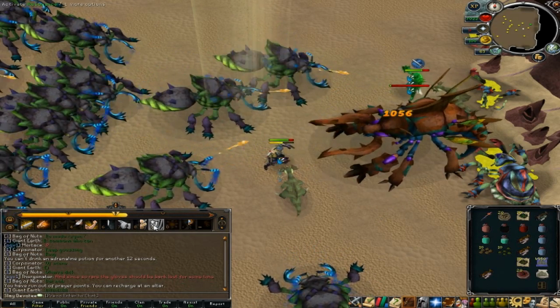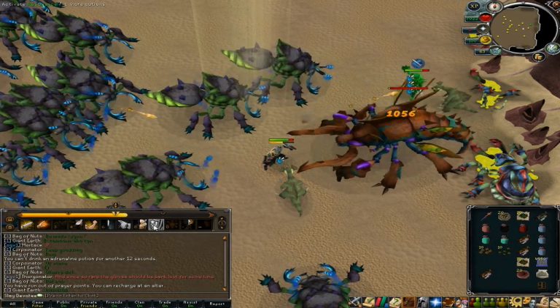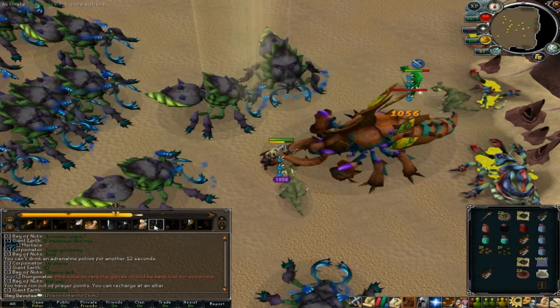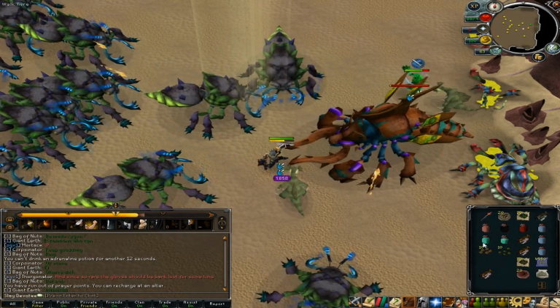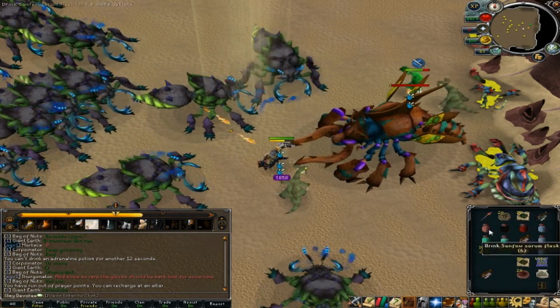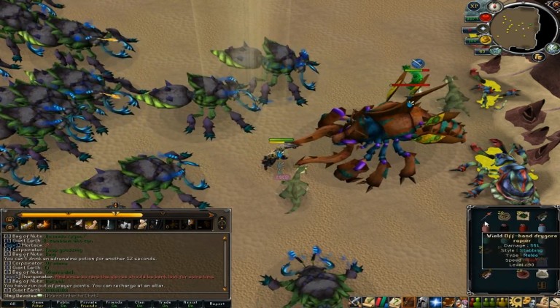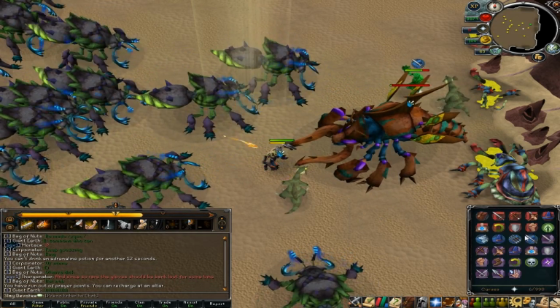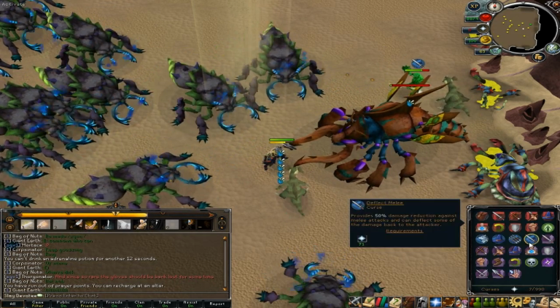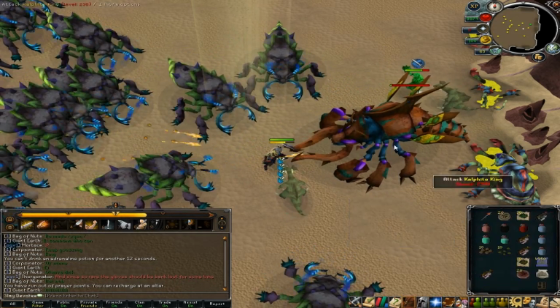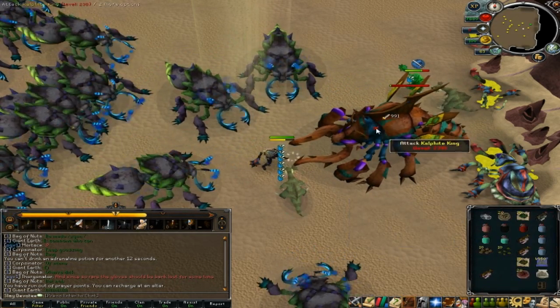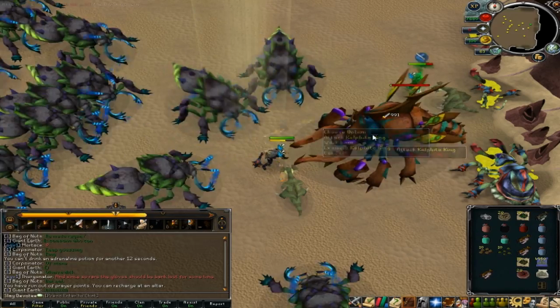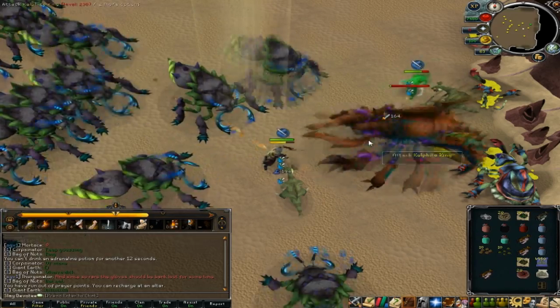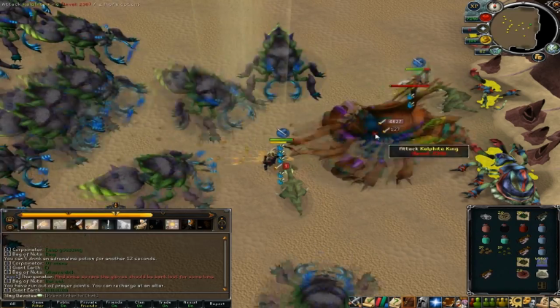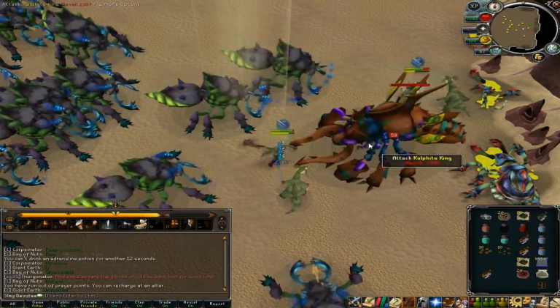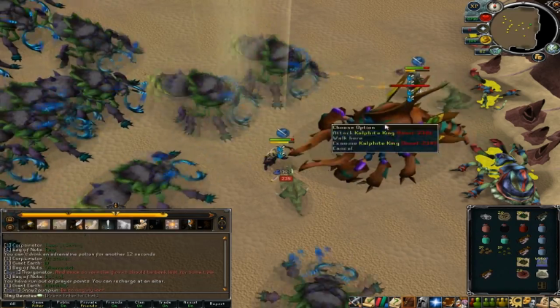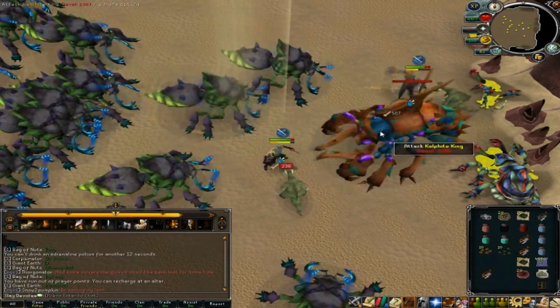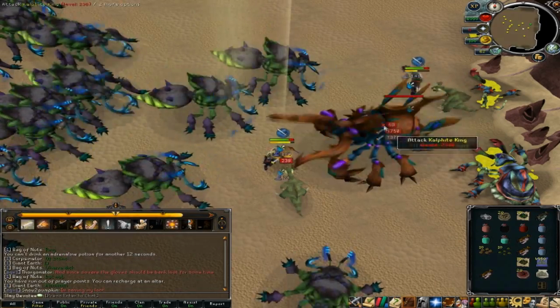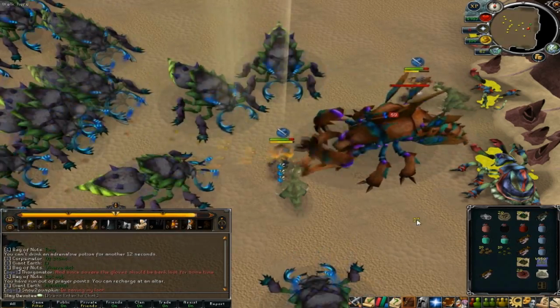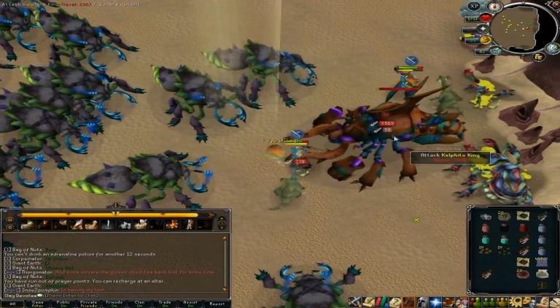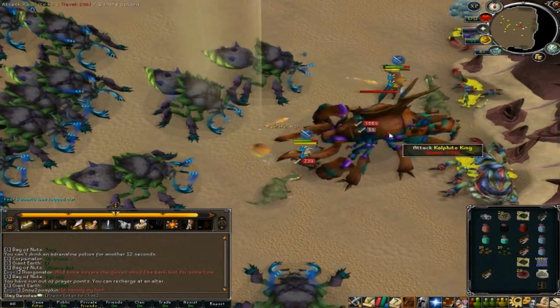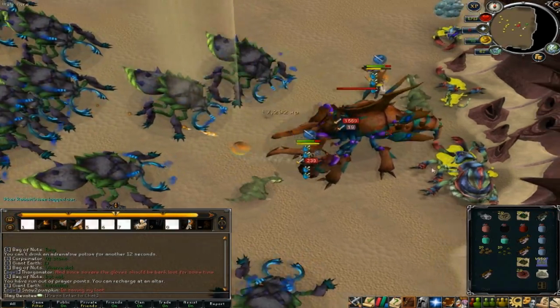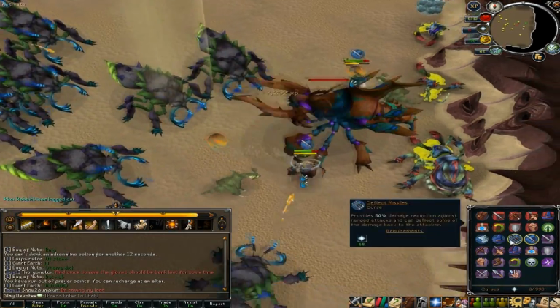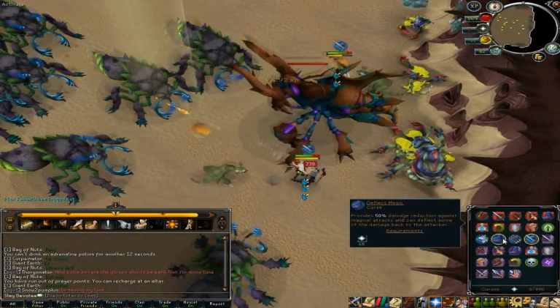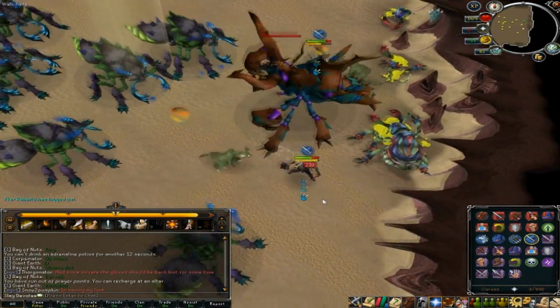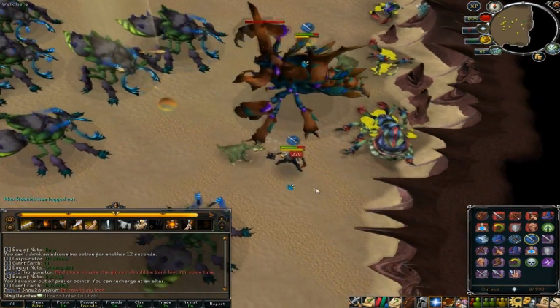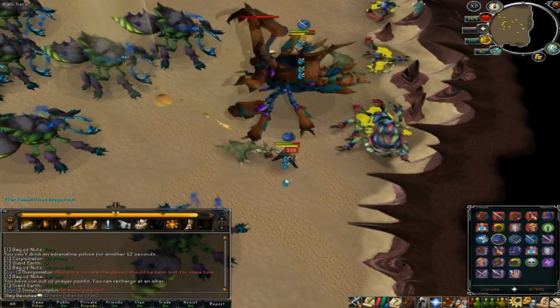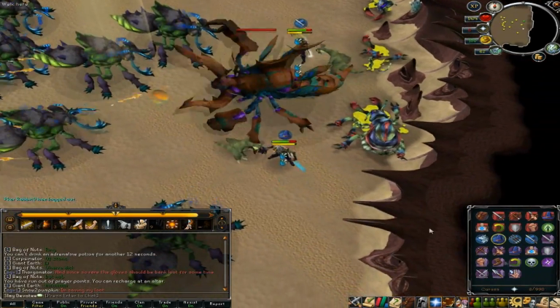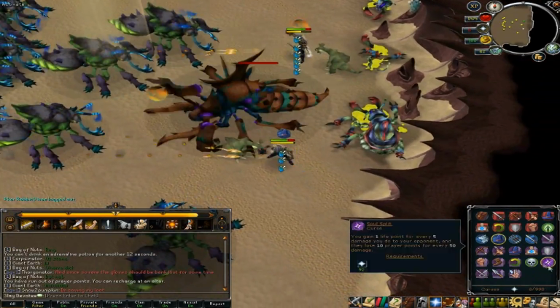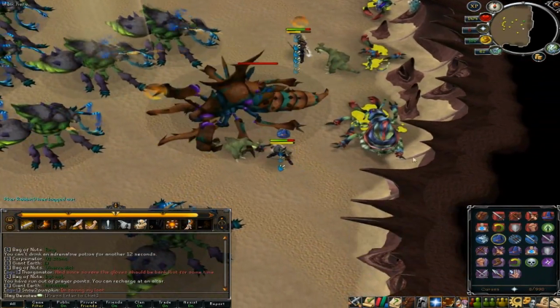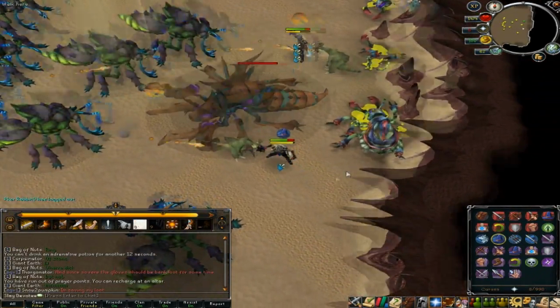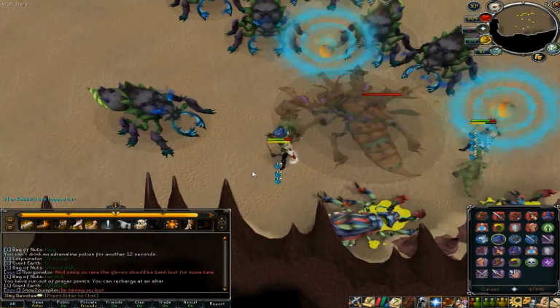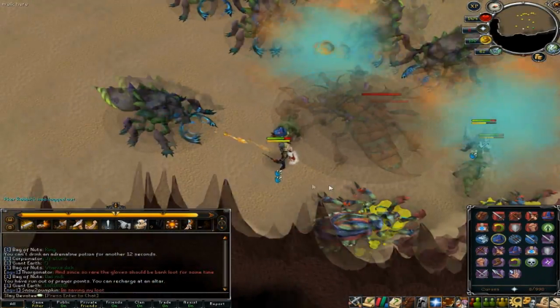If you do this in time, you should be able to use resonance, barricade, or immortality to survive the hit. If you are too slow, however, you may die.